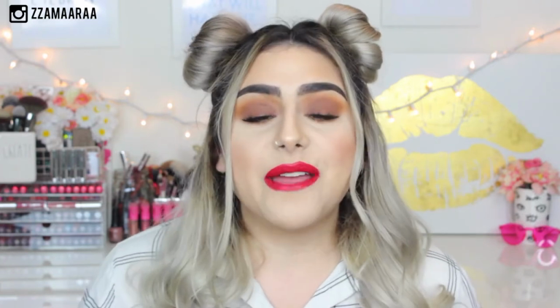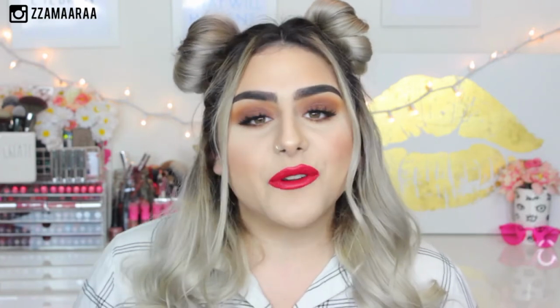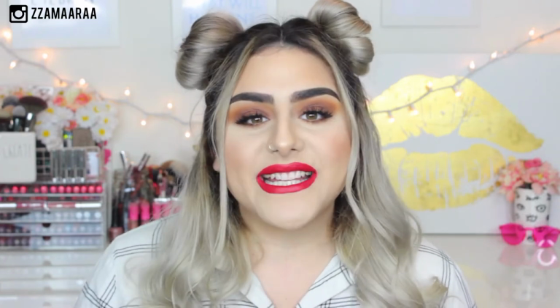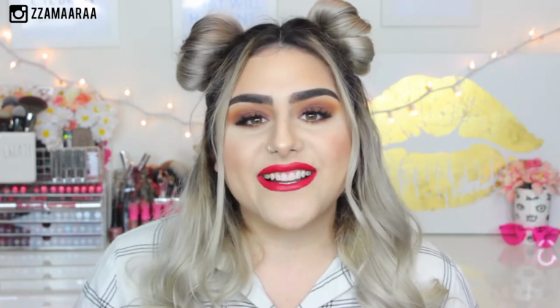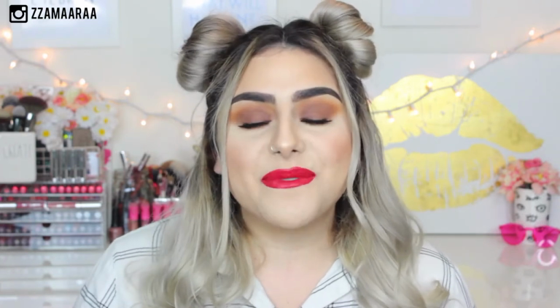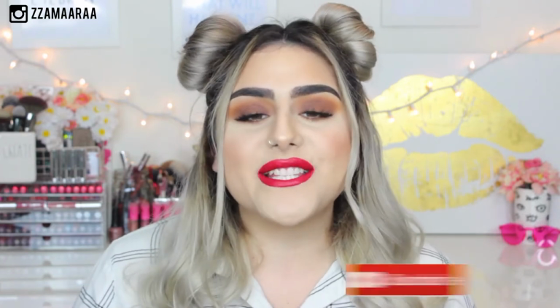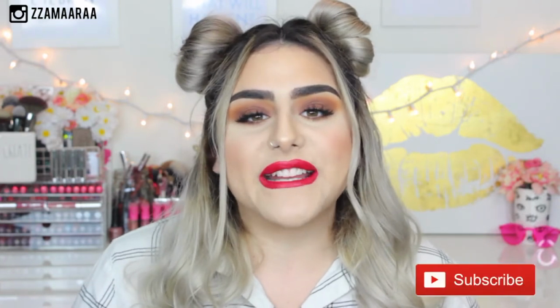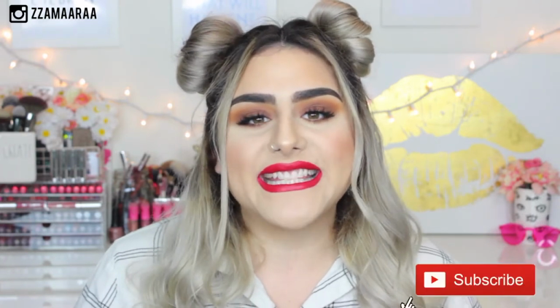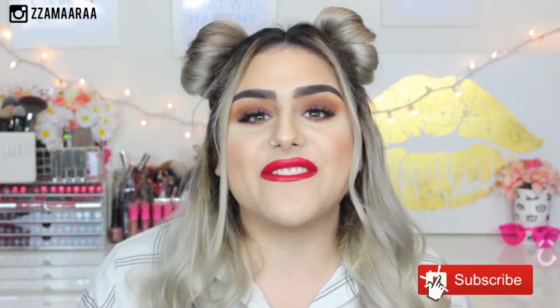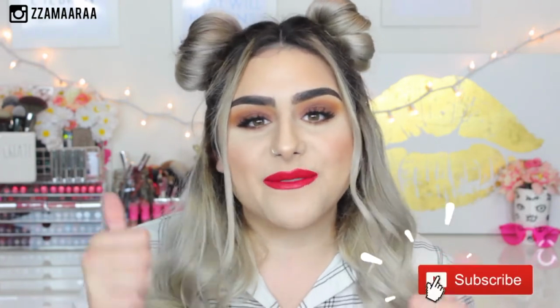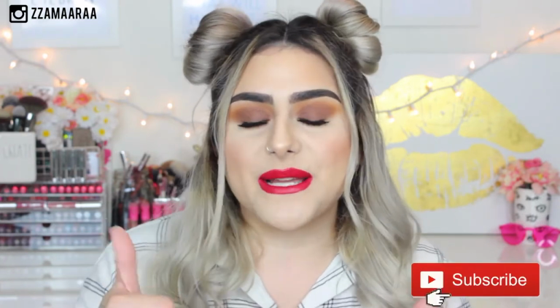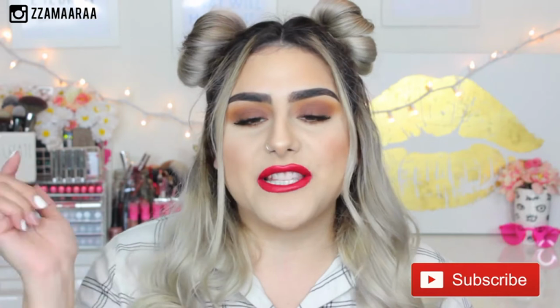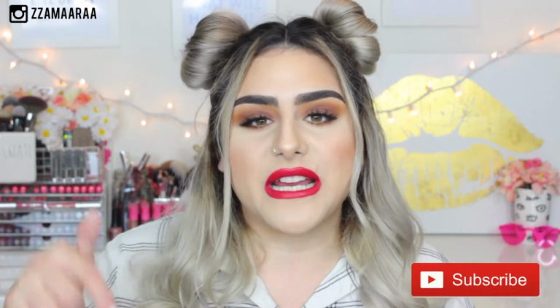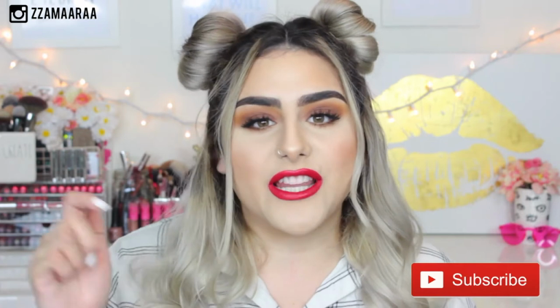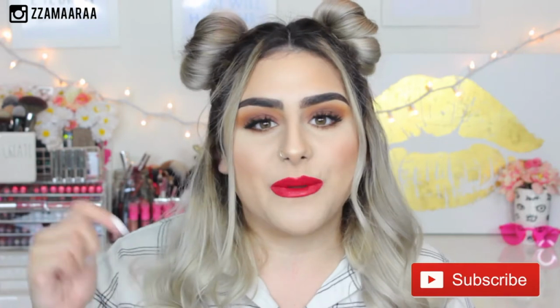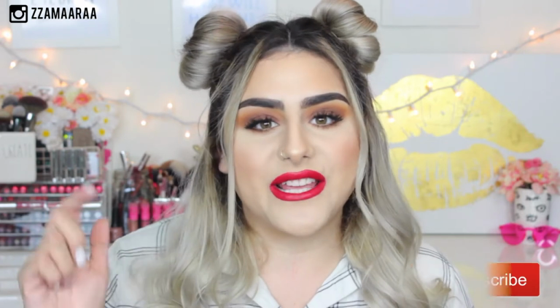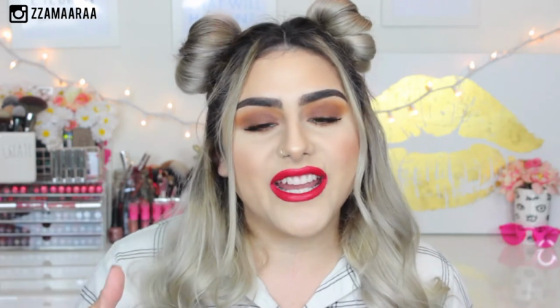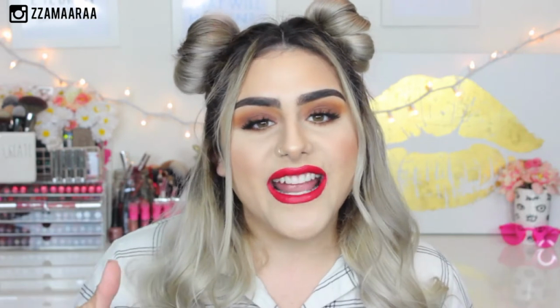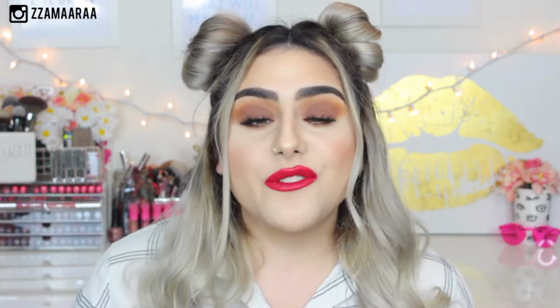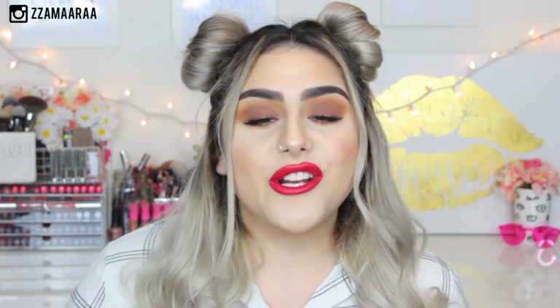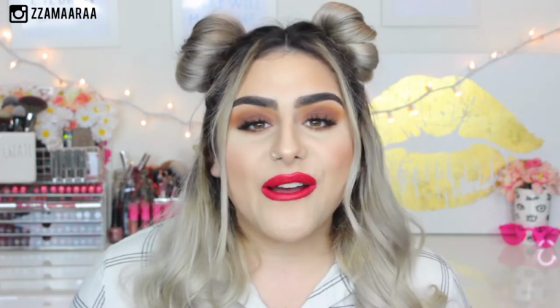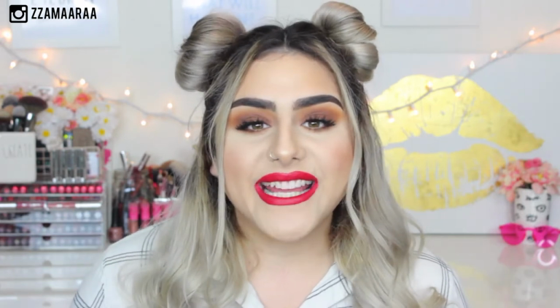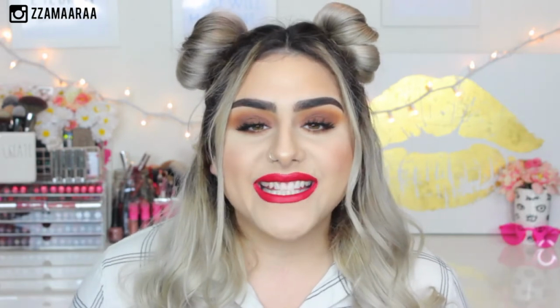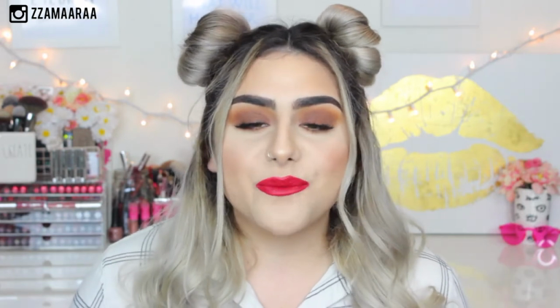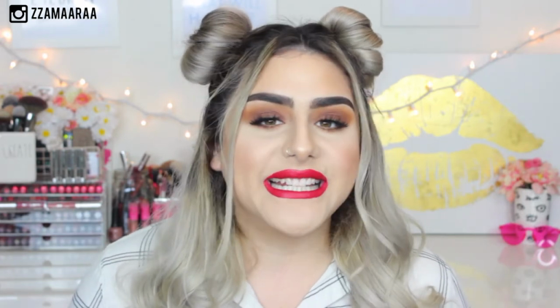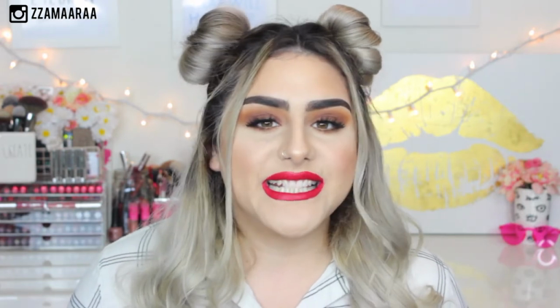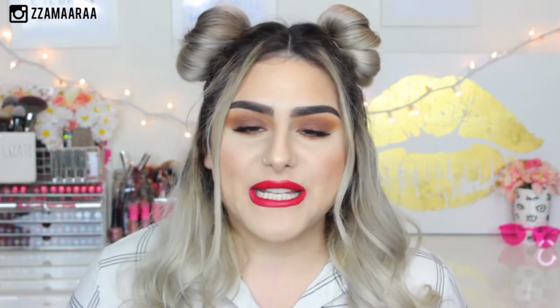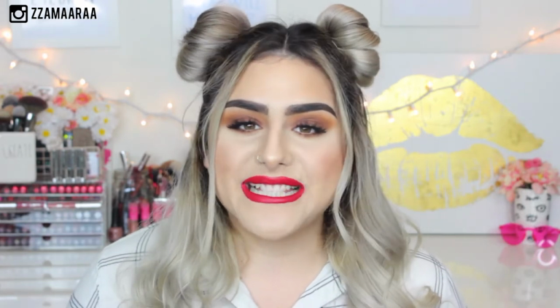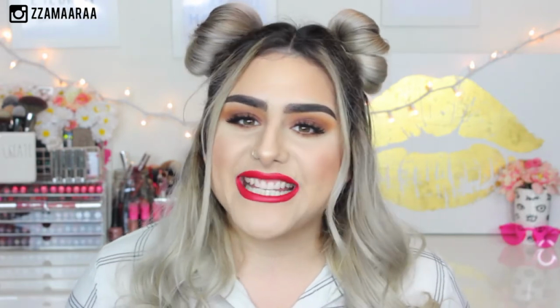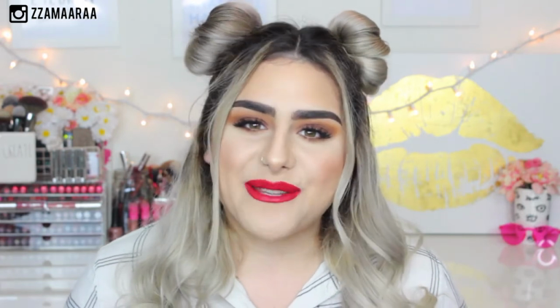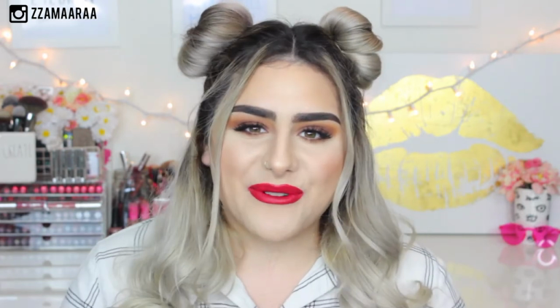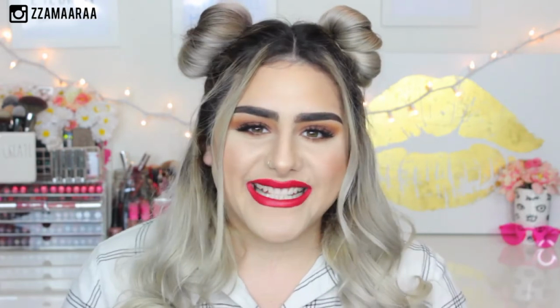Before we get started, please don't forget to give it a thumbs up and subscribe. So if you want to know how I get these super easy space buns, then just keep on watching.